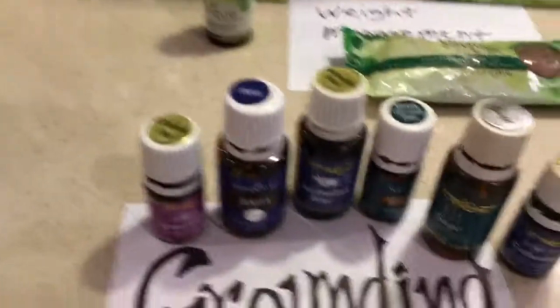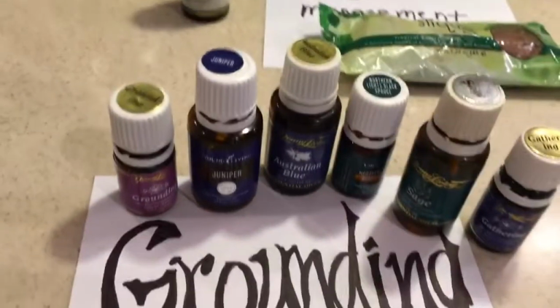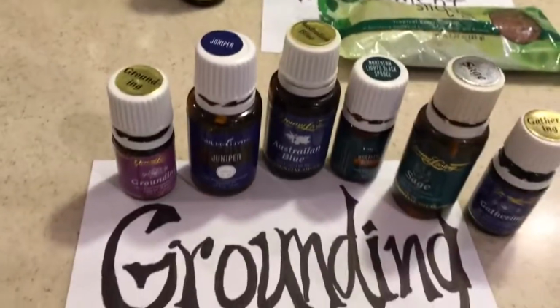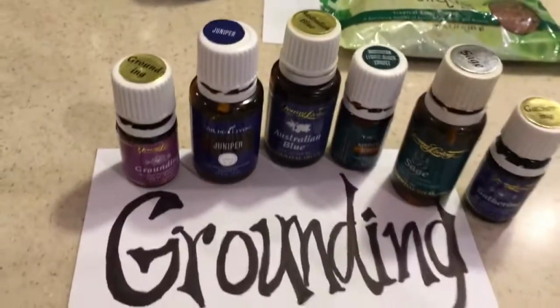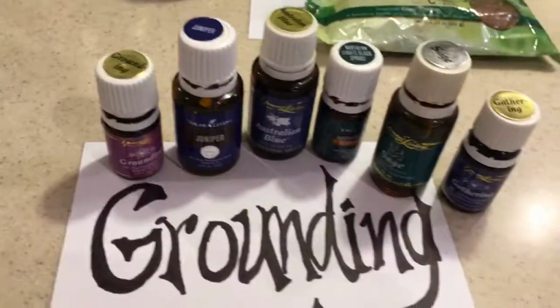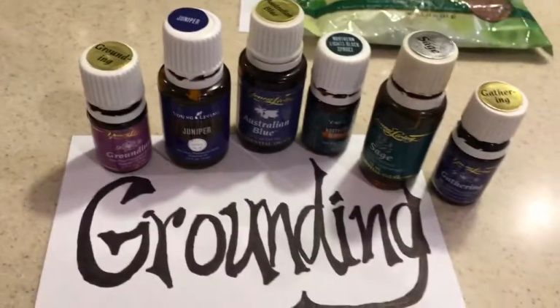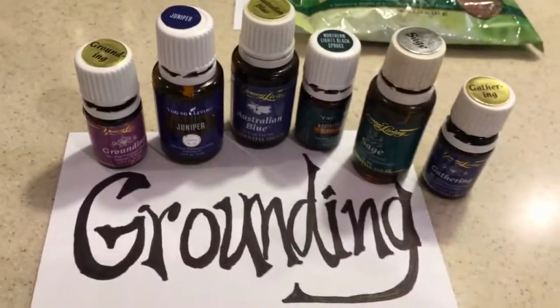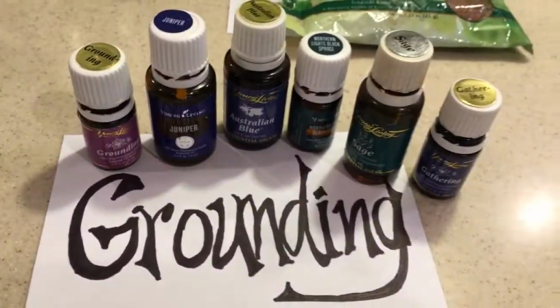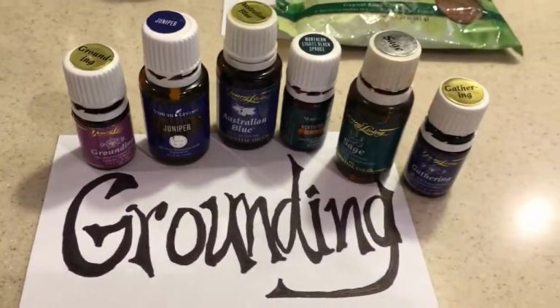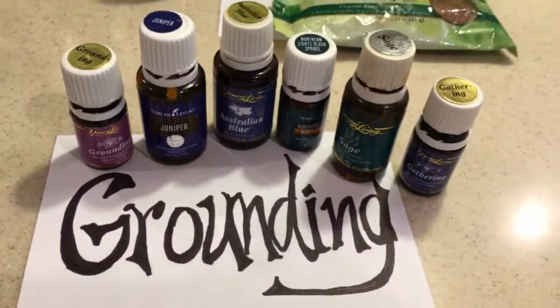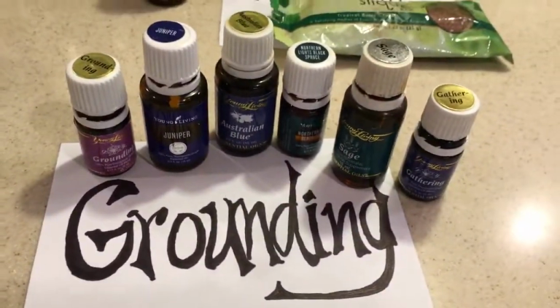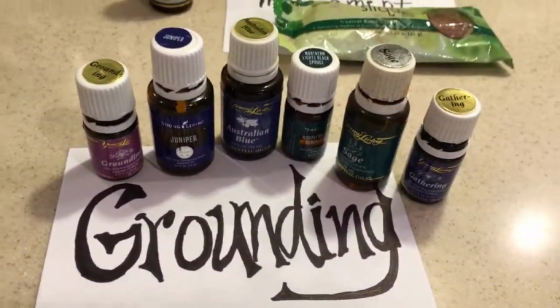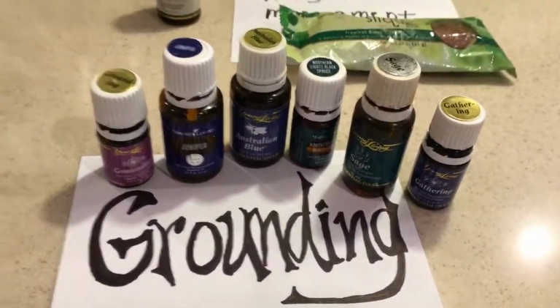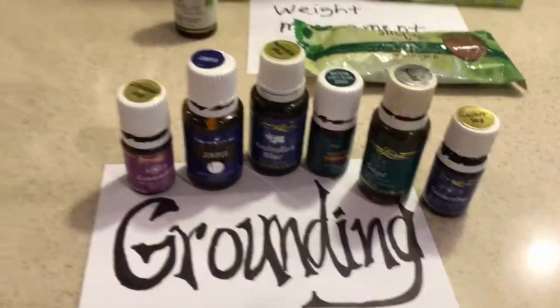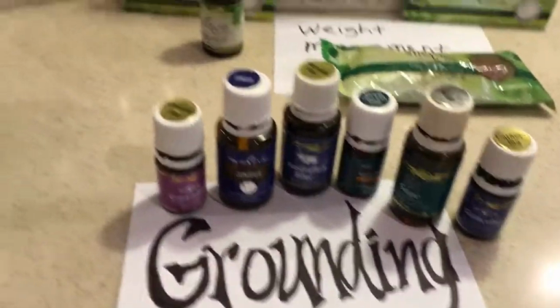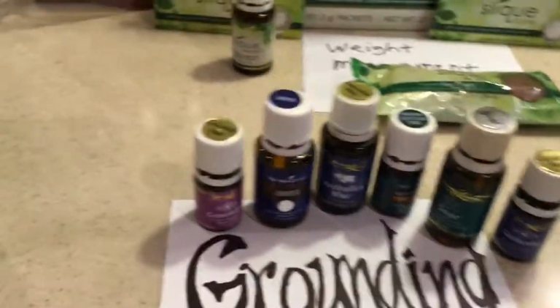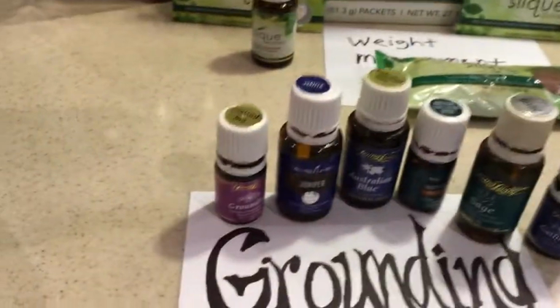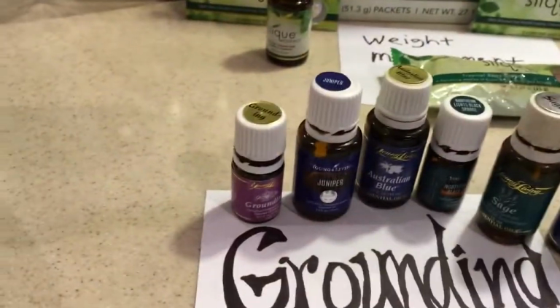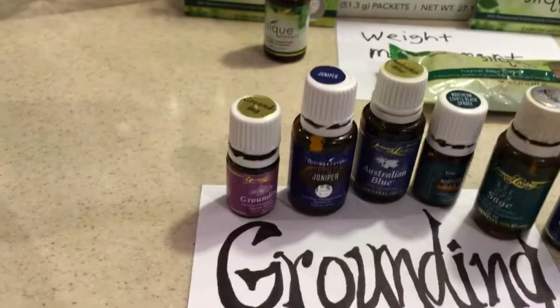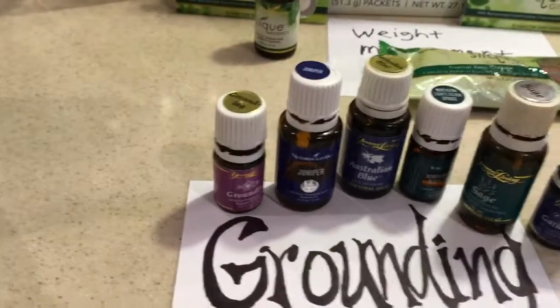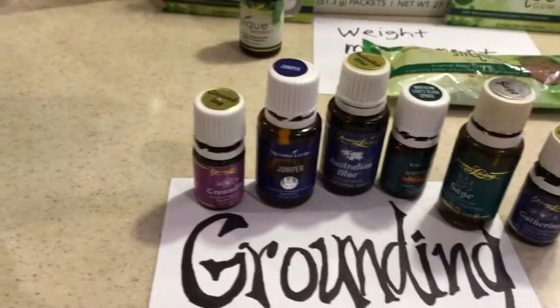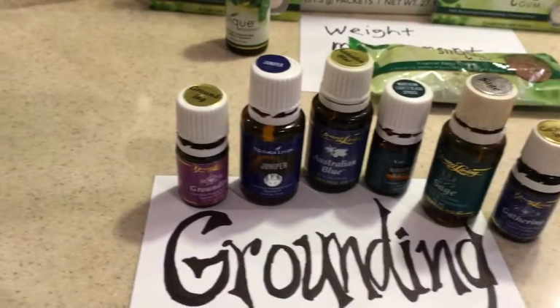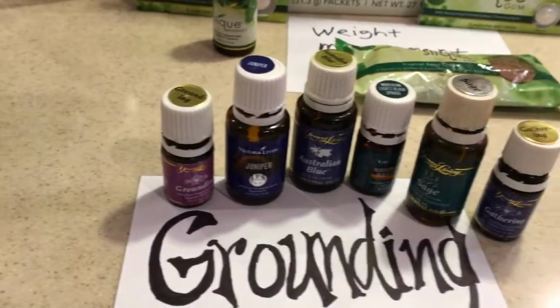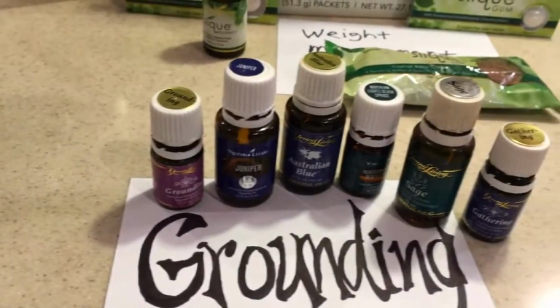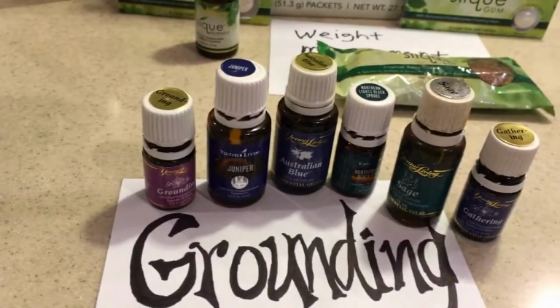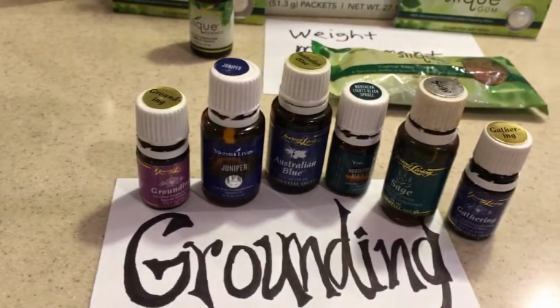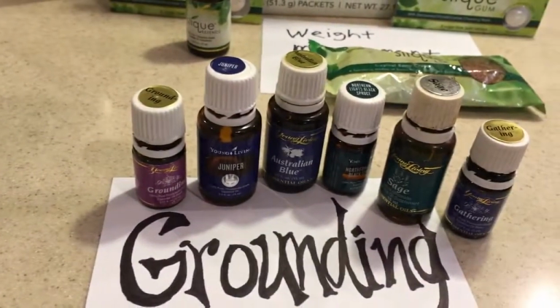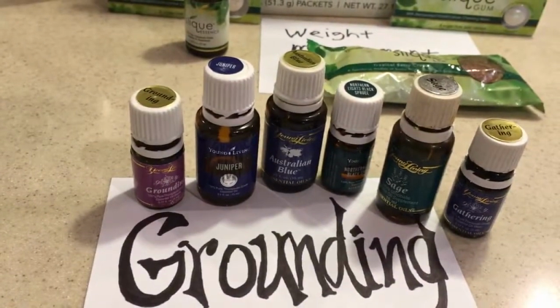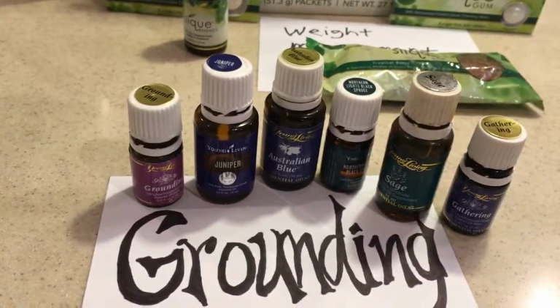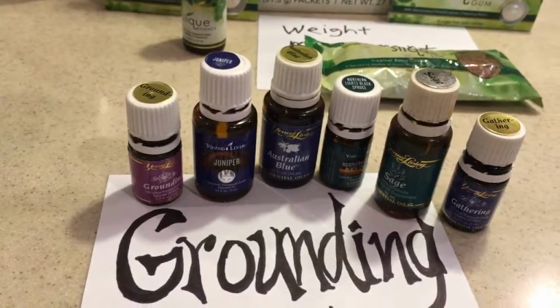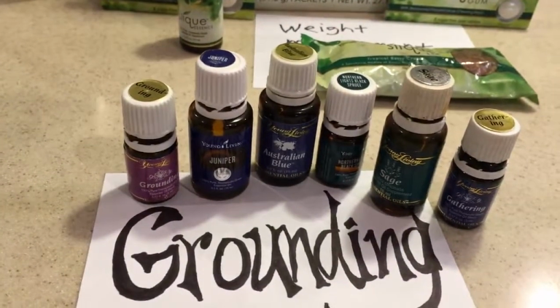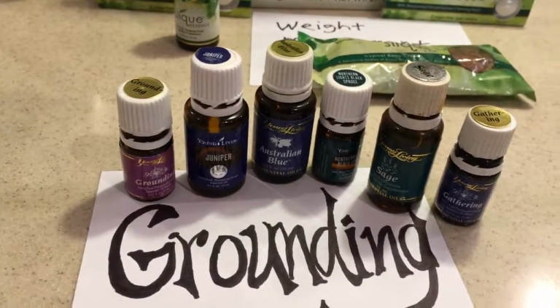Anybody need some oils for grounding? I know I do. All the tree oils are good for that.